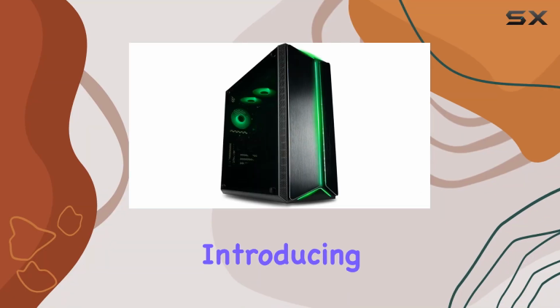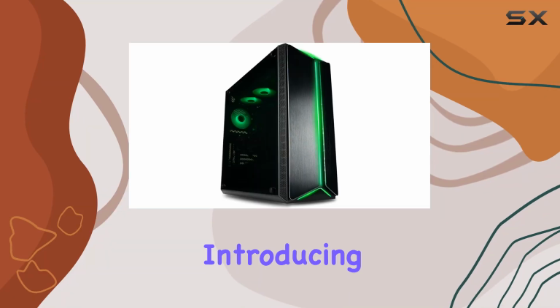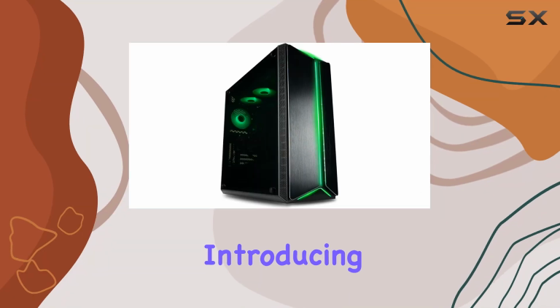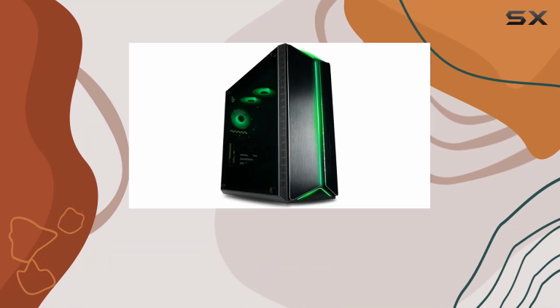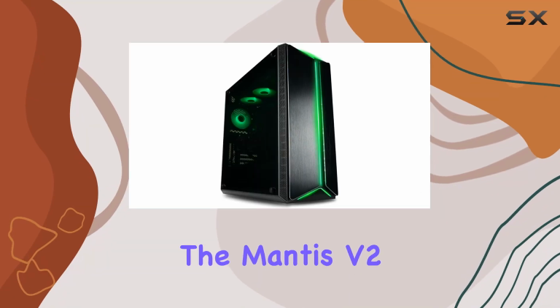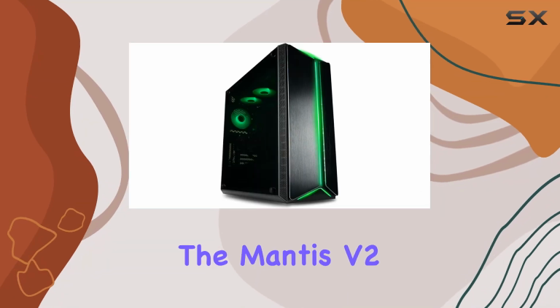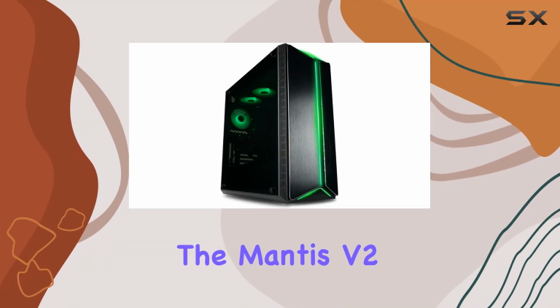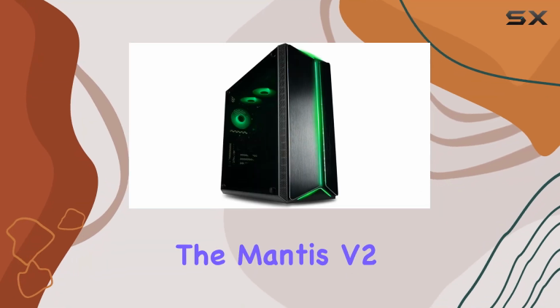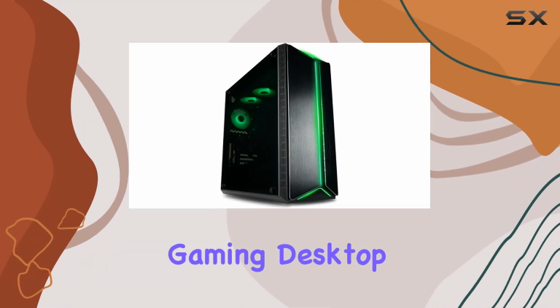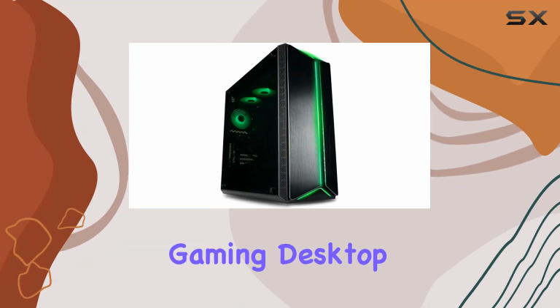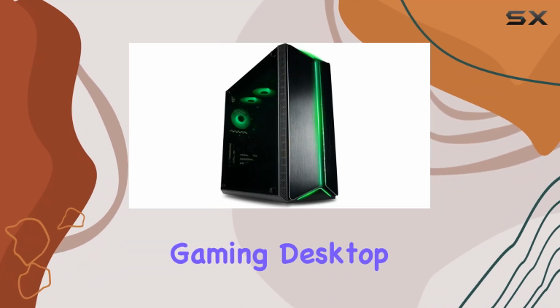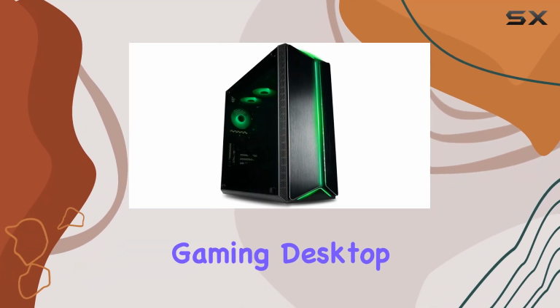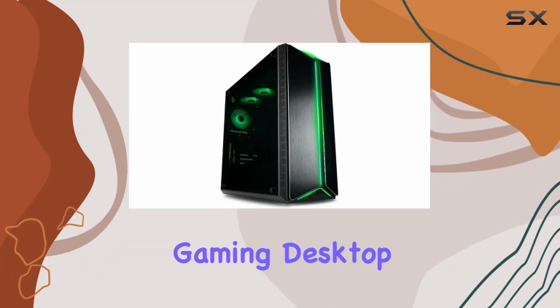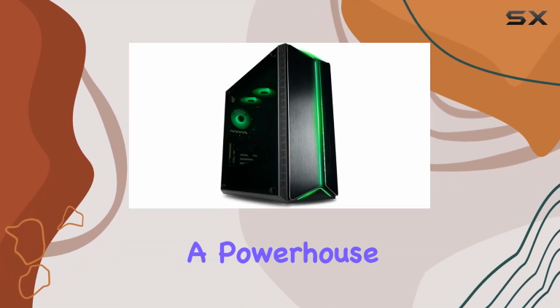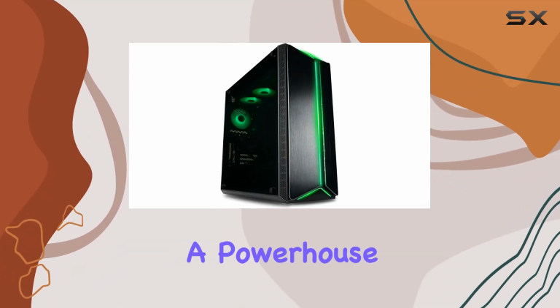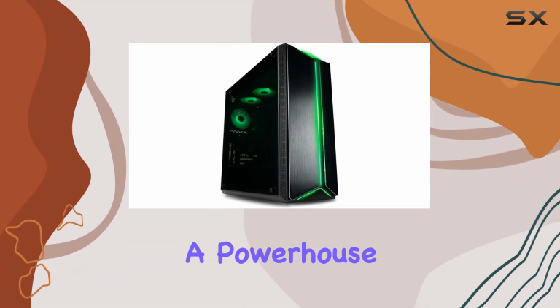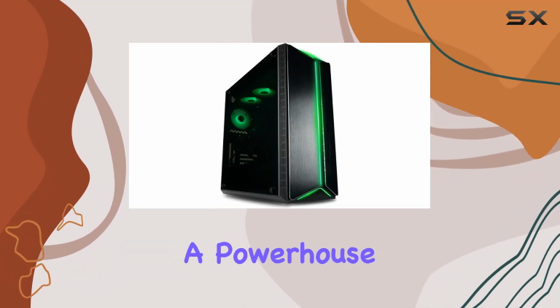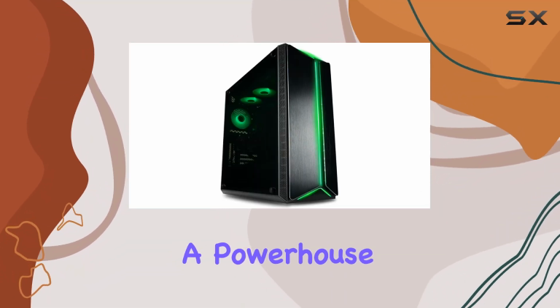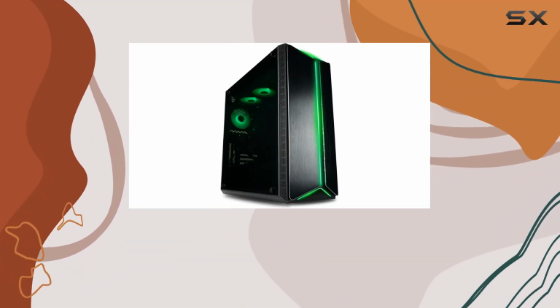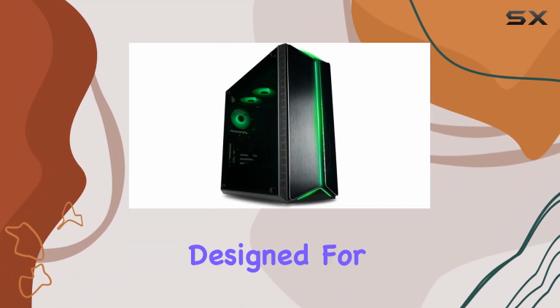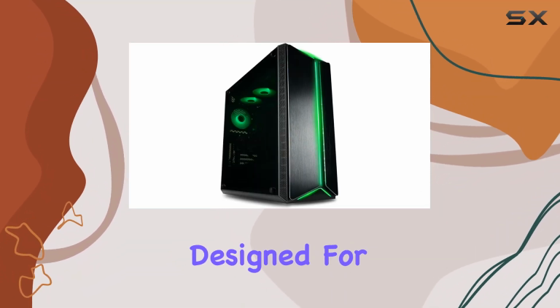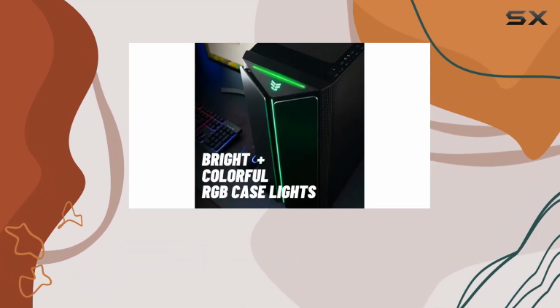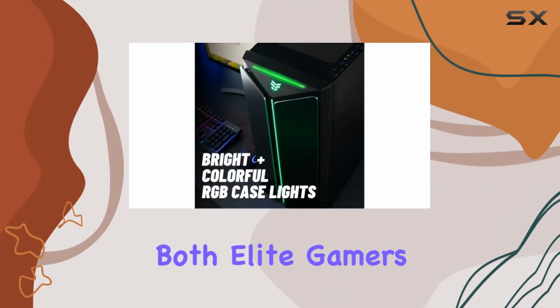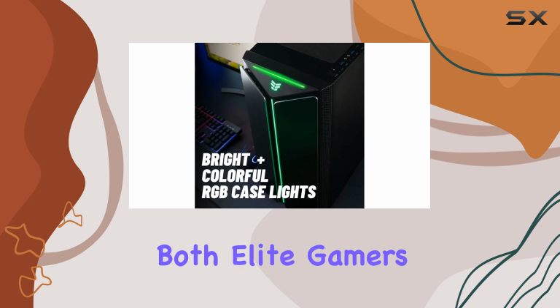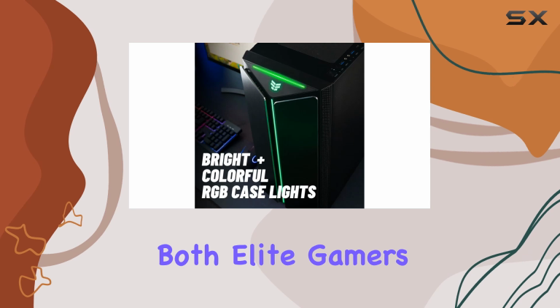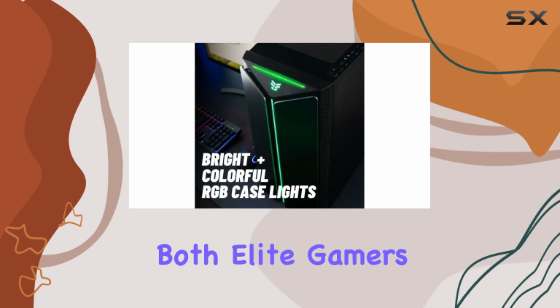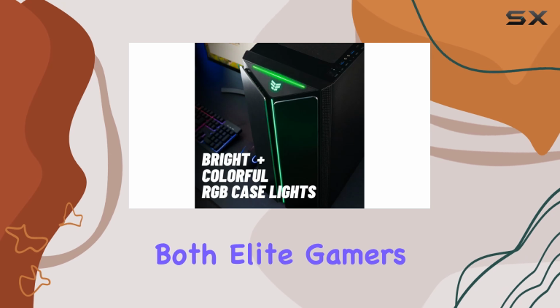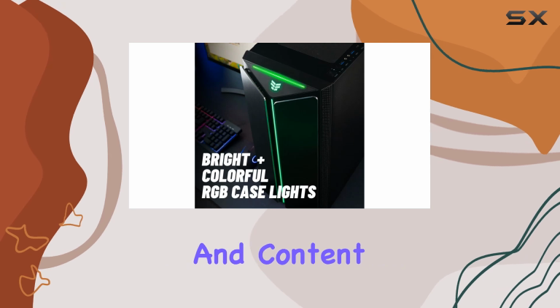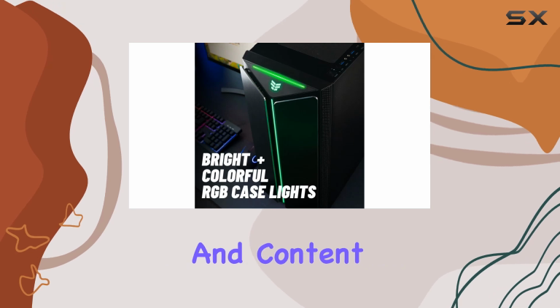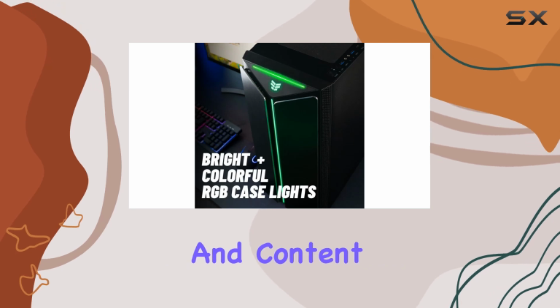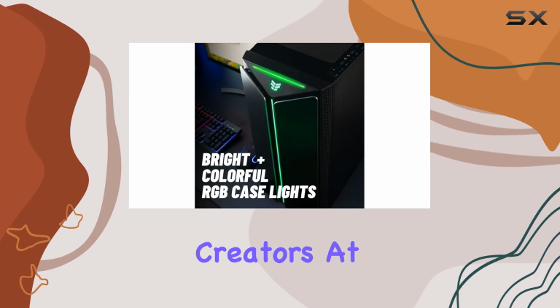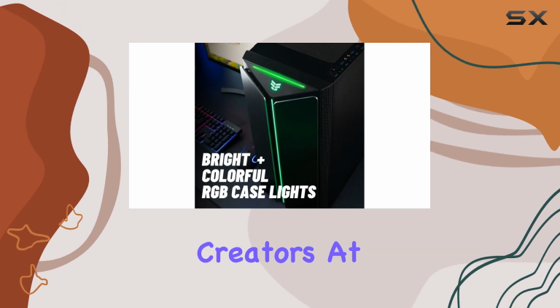Introducing the Mantis V2 Gaming Desktop, a powerhouse designed for both elite gamers and content creators.